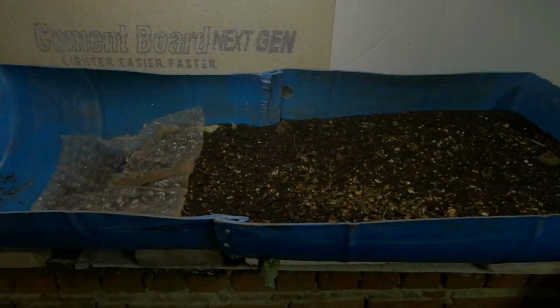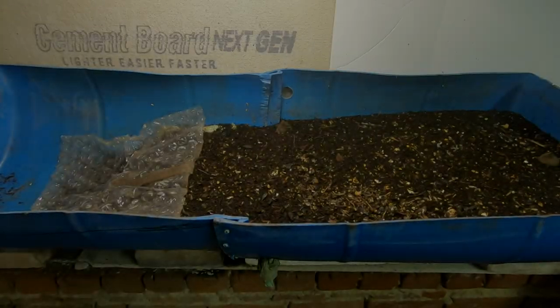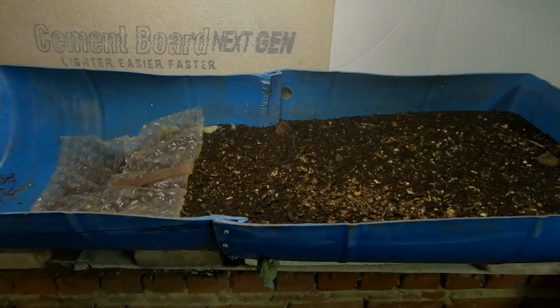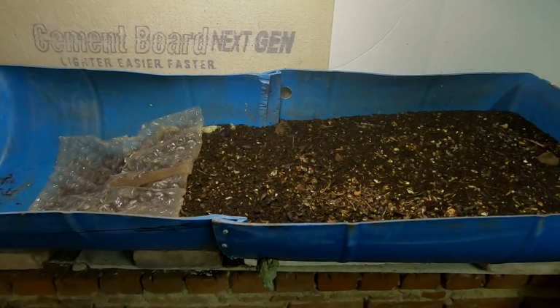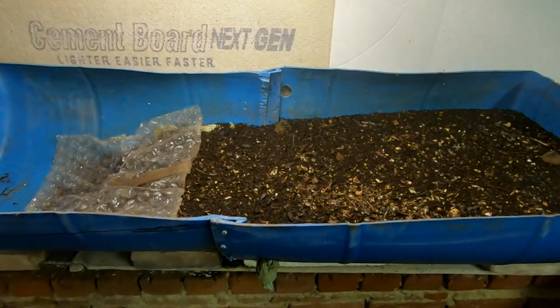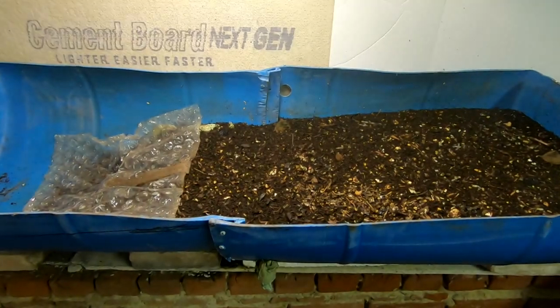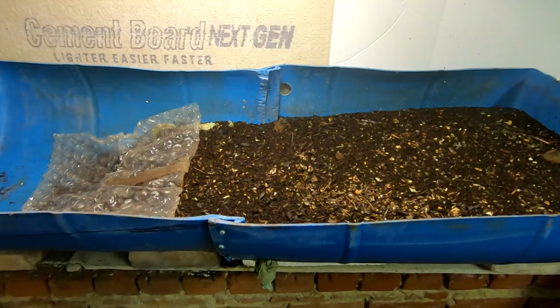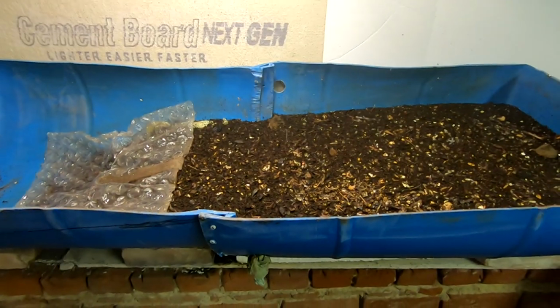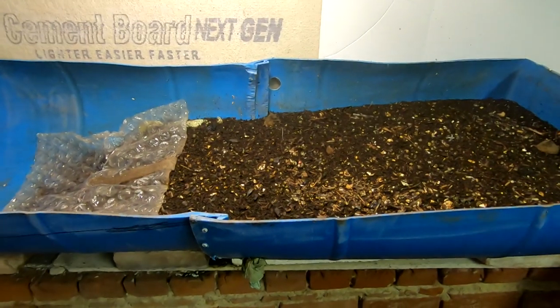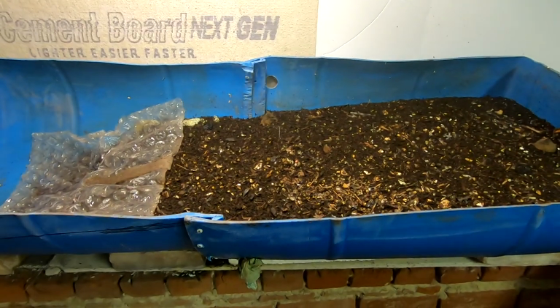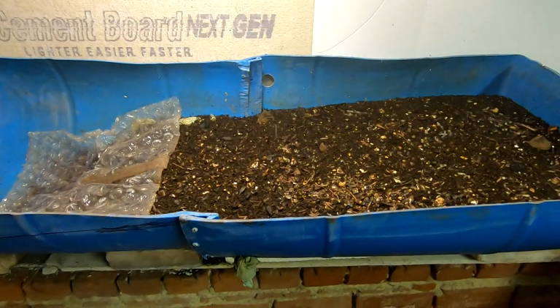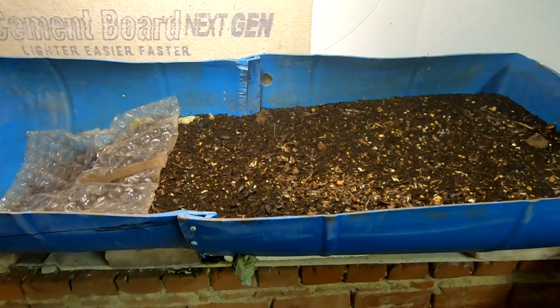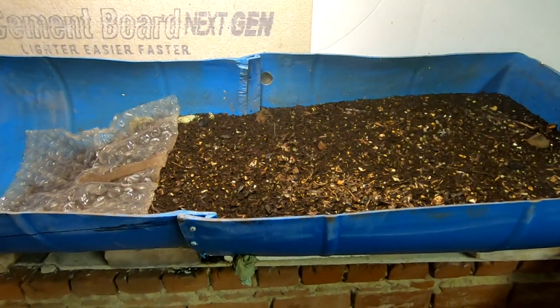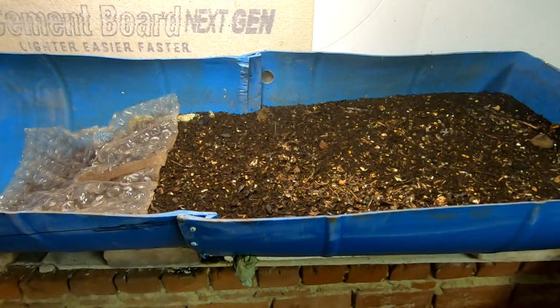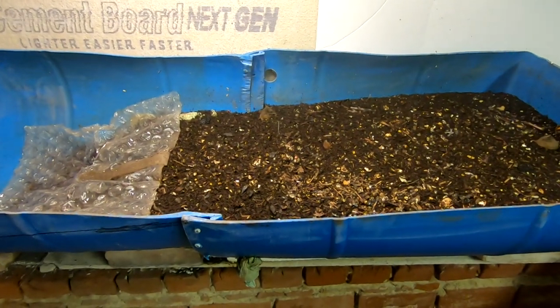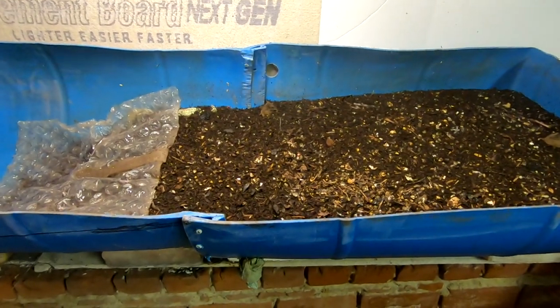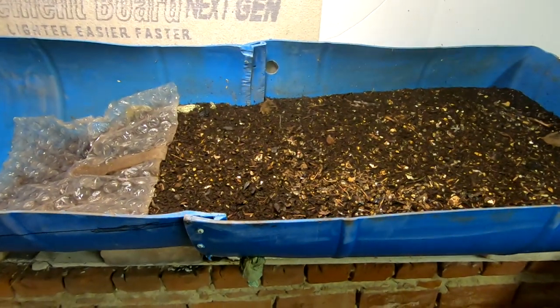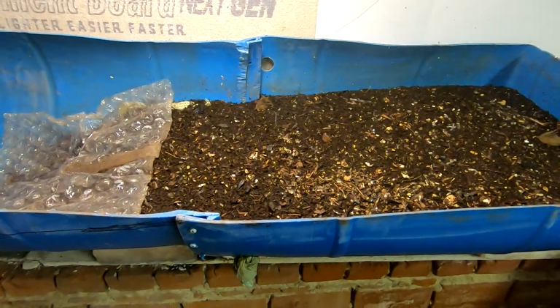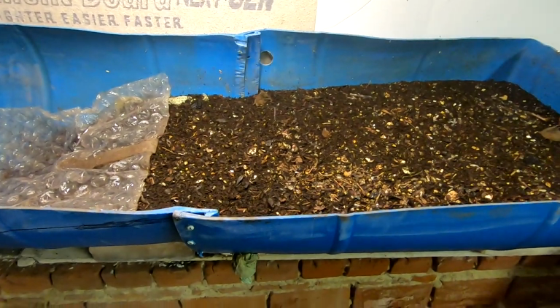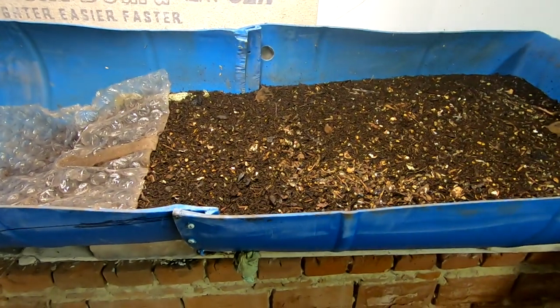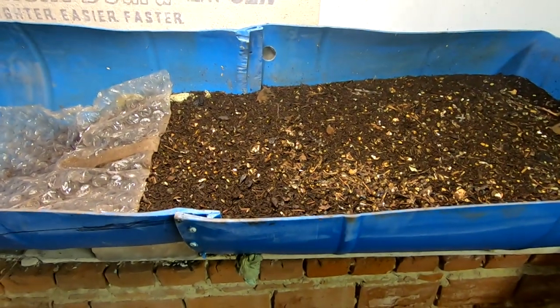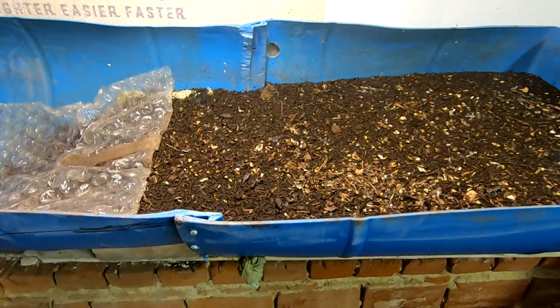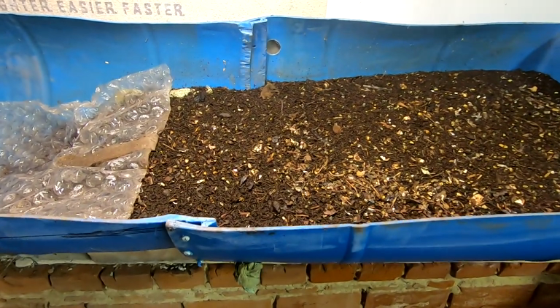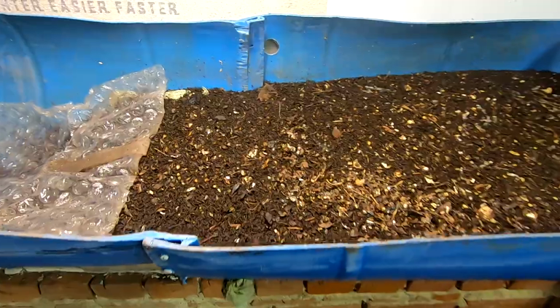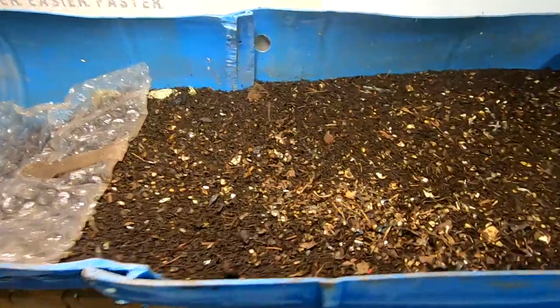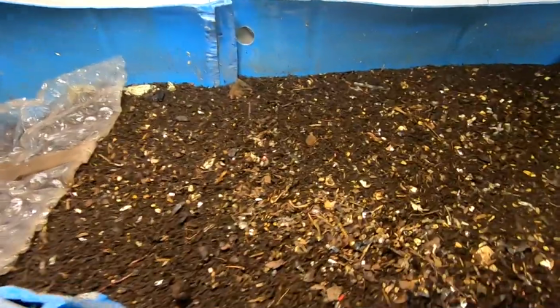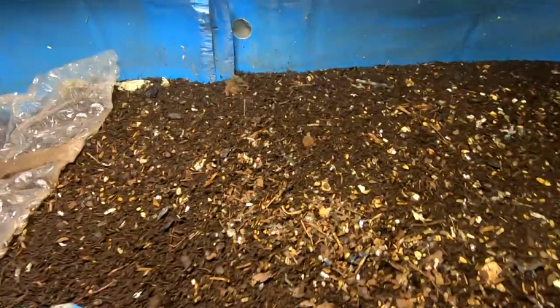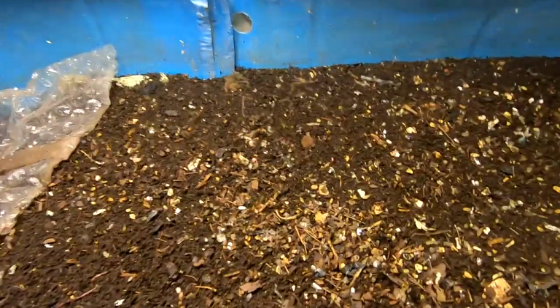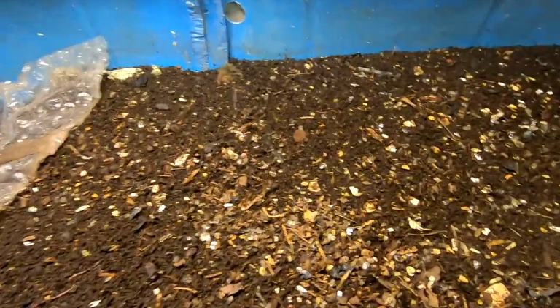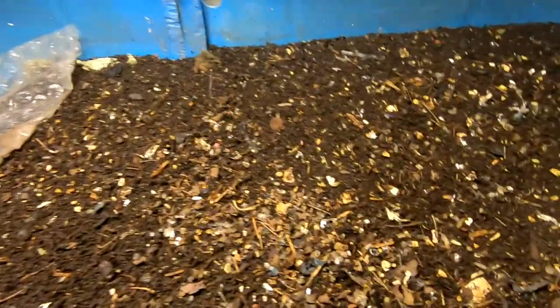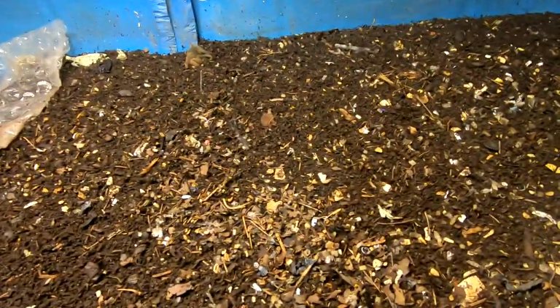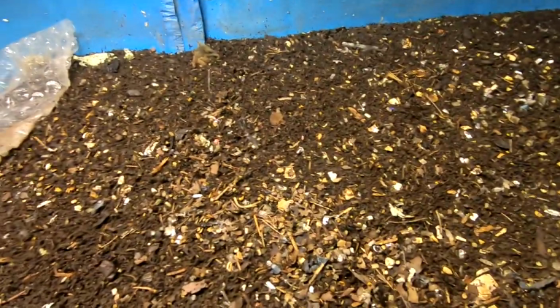Hey guys, it's Ann over at Plant Obsessed and today we're going to take a look in on the 55 gallon bin.